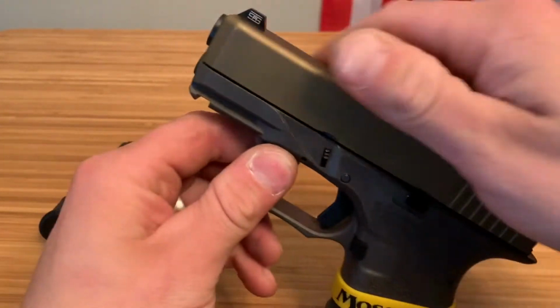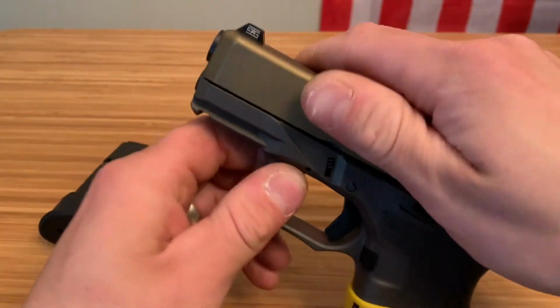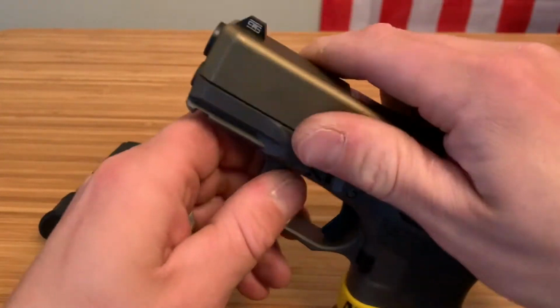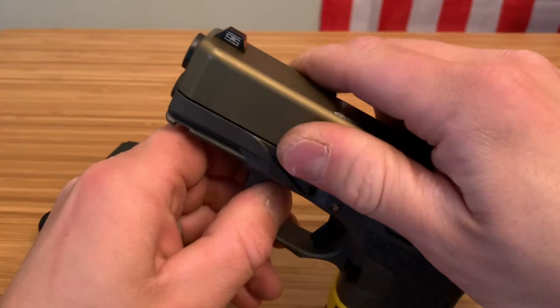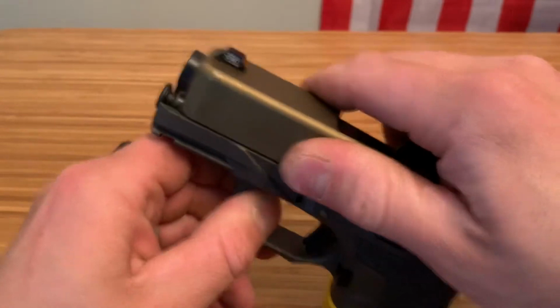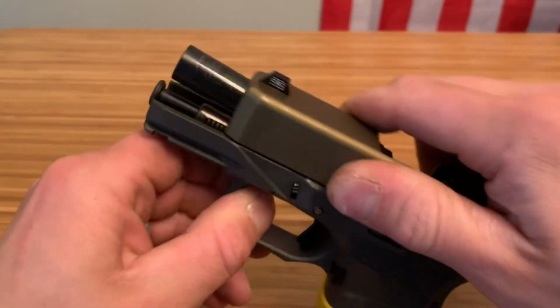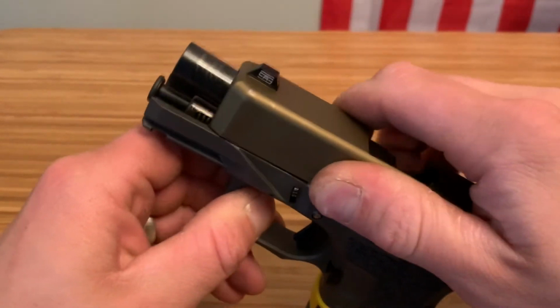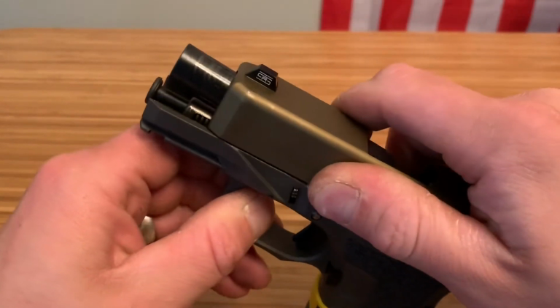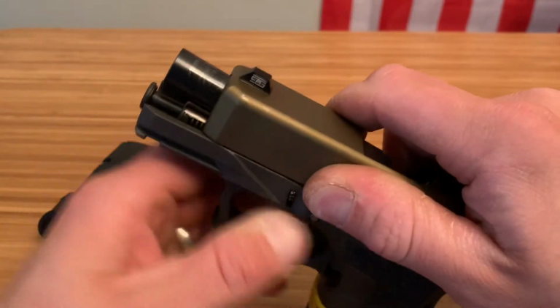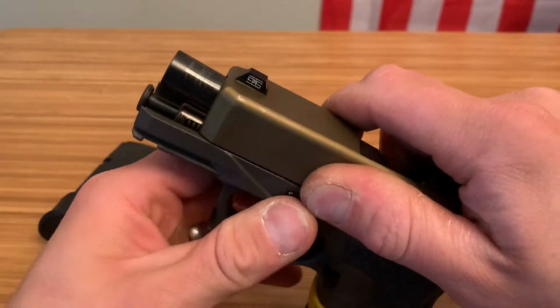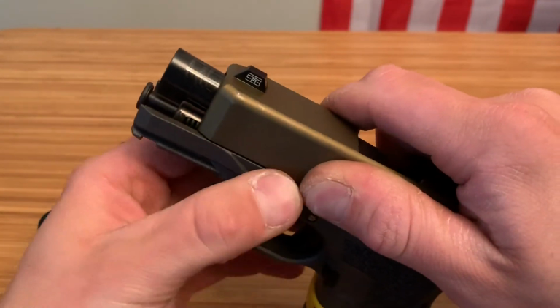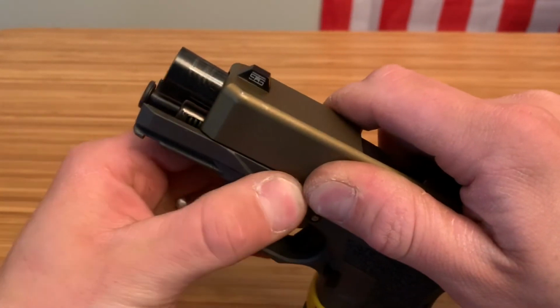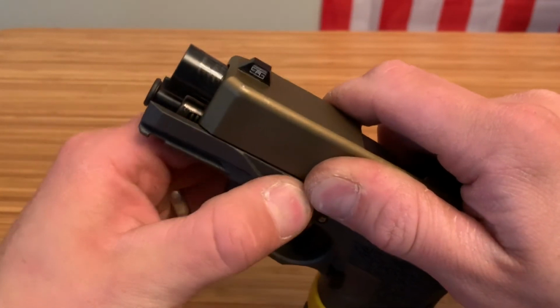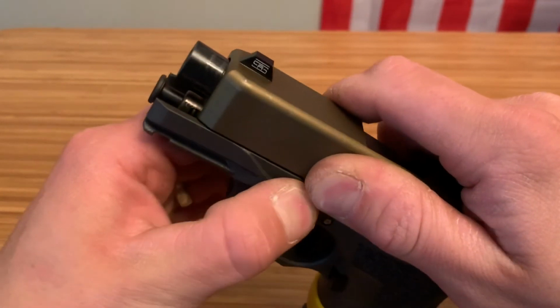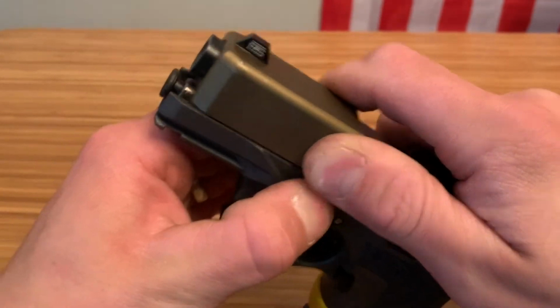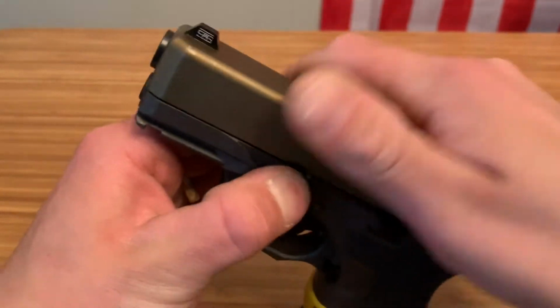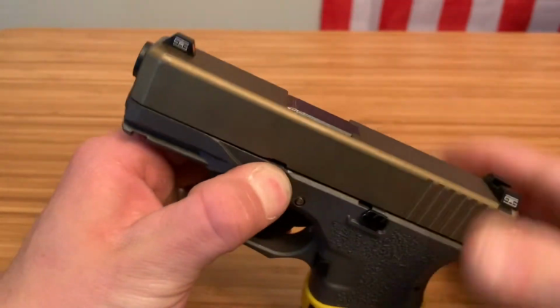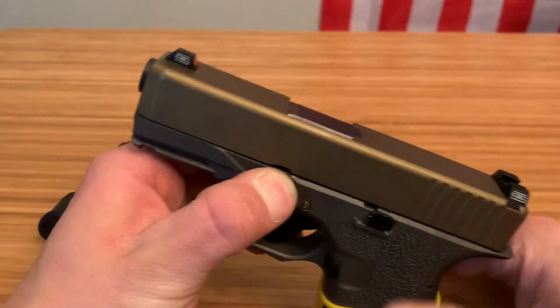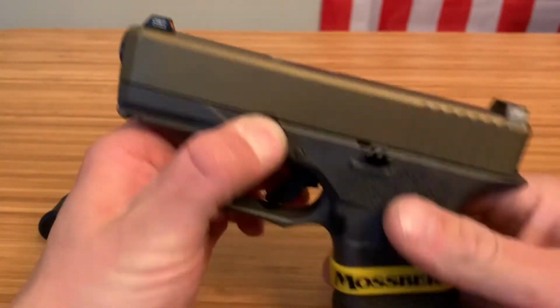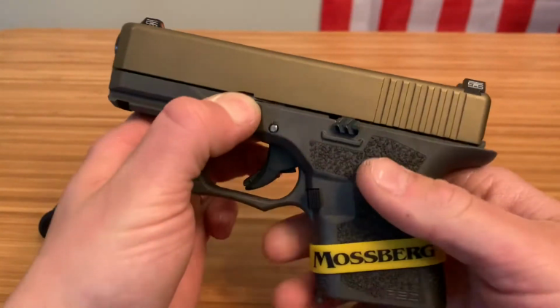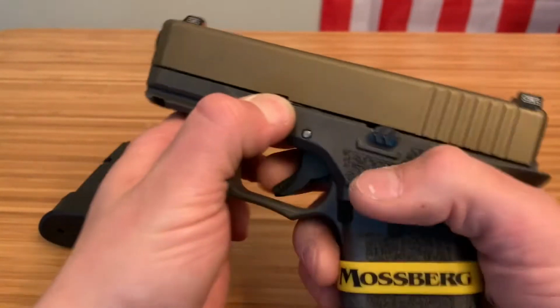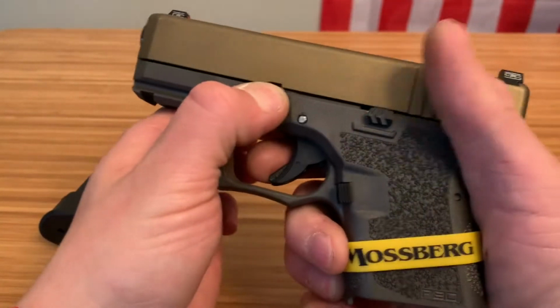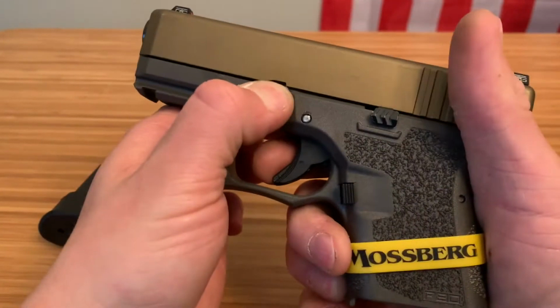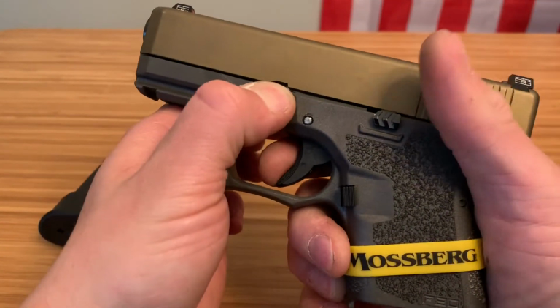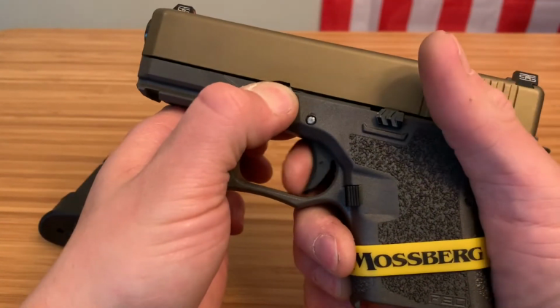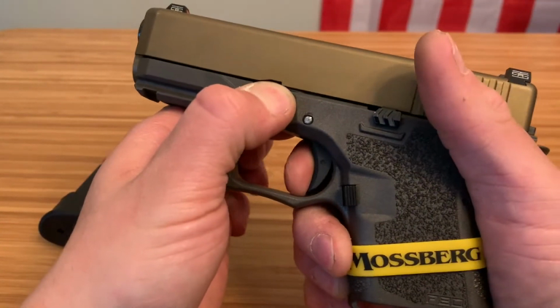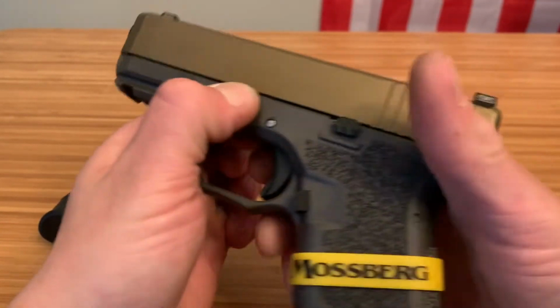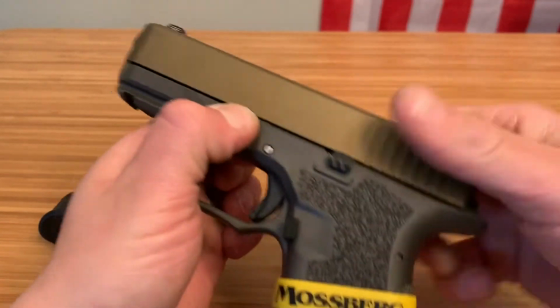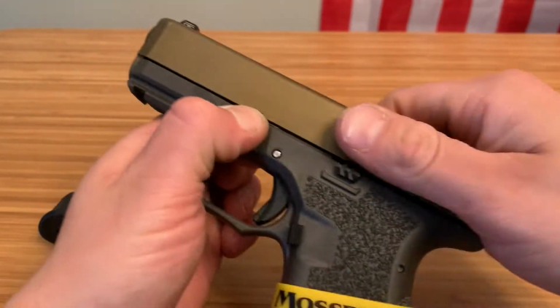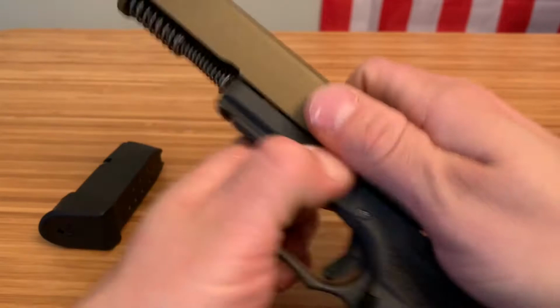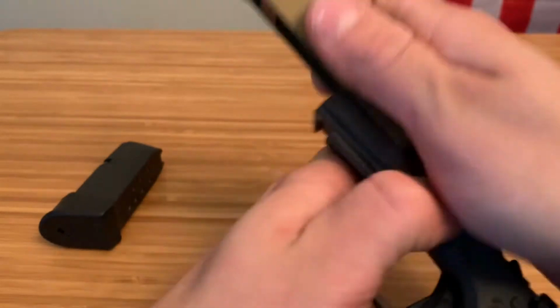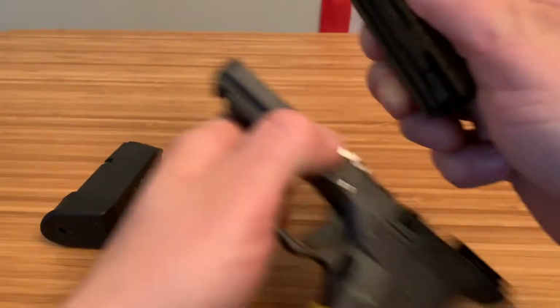Rack the slide just a little bit, pull down on the takedown lever and pull the trigger to get your slide off.